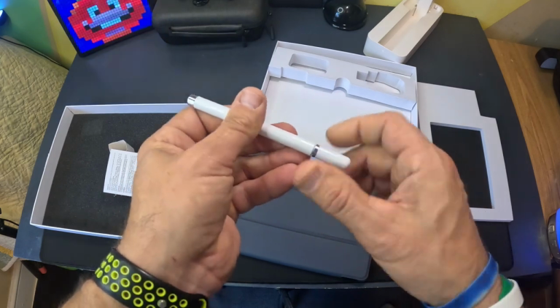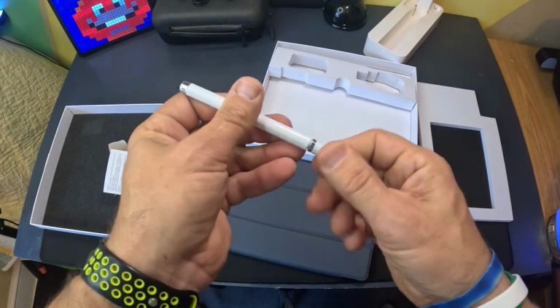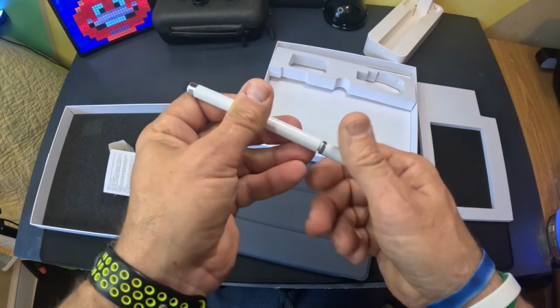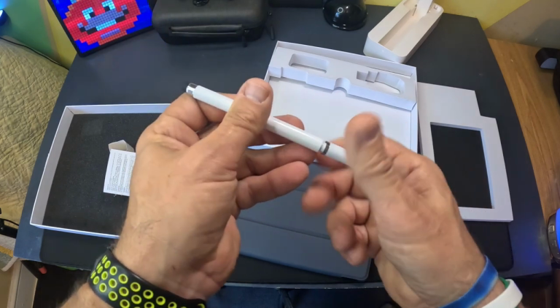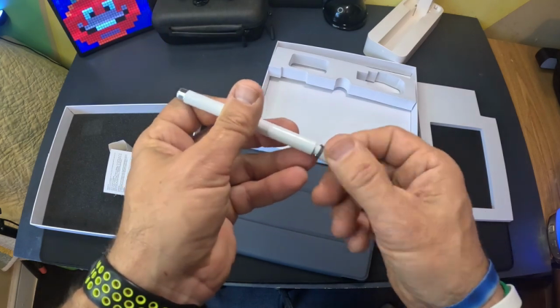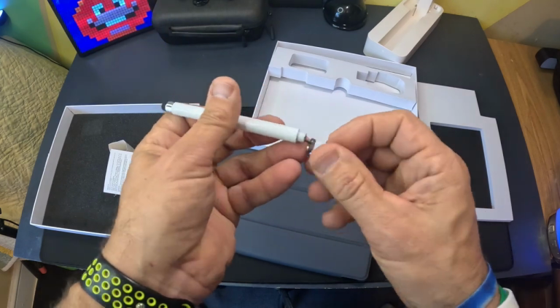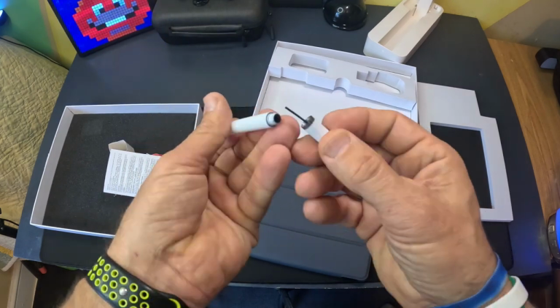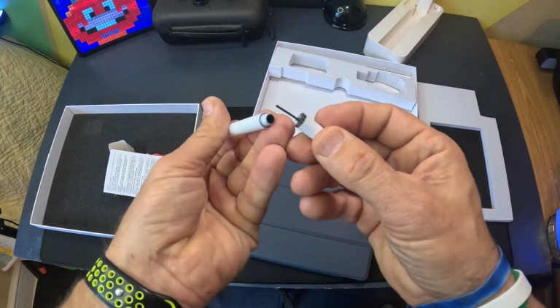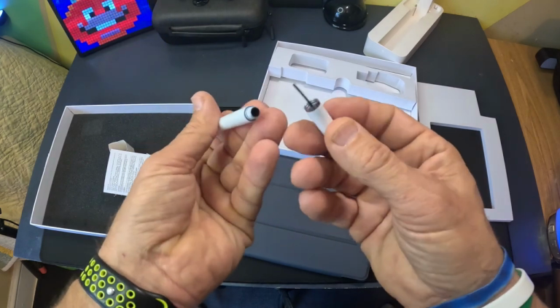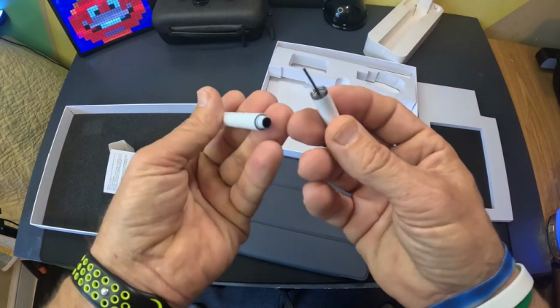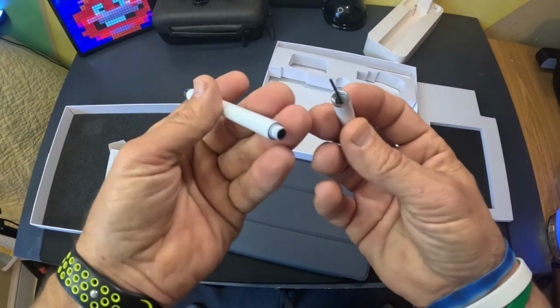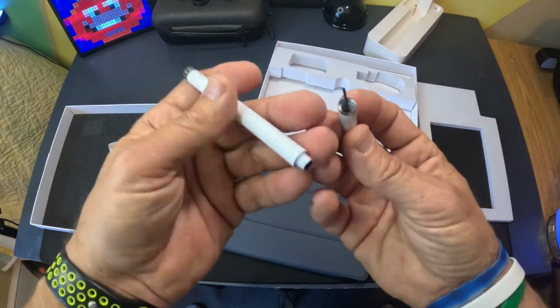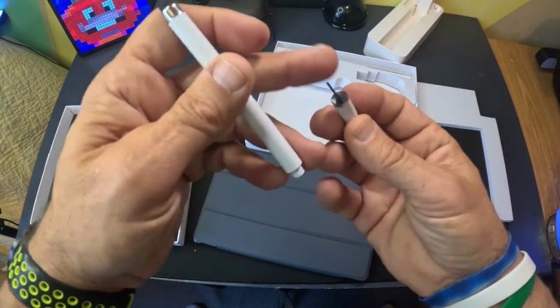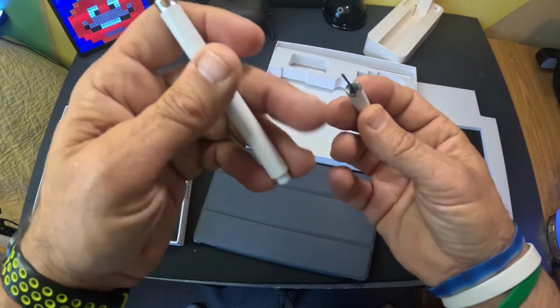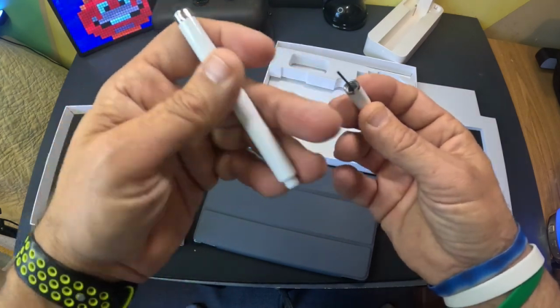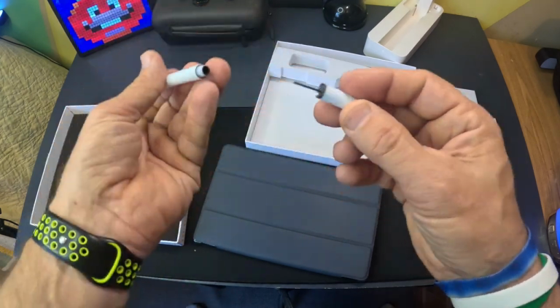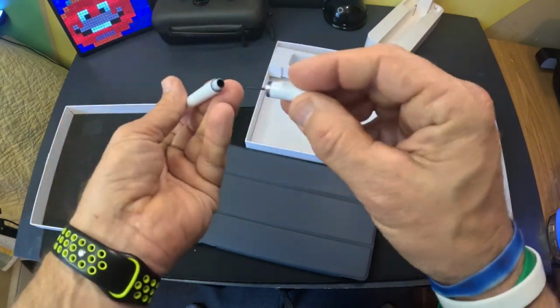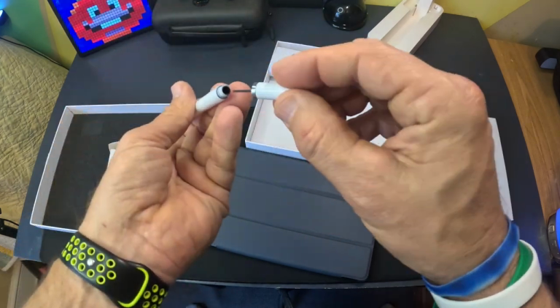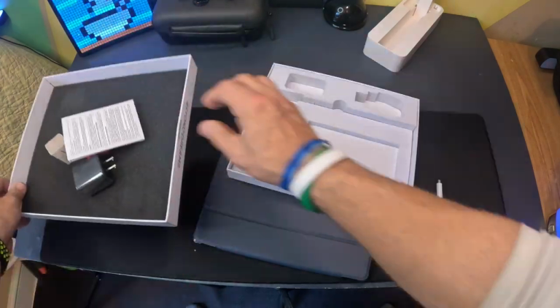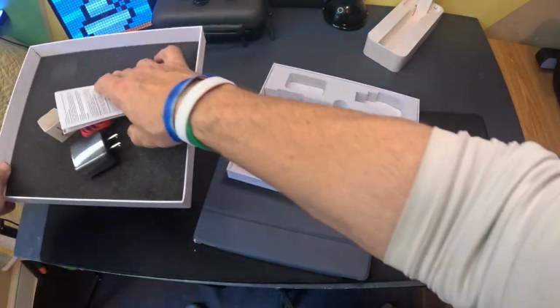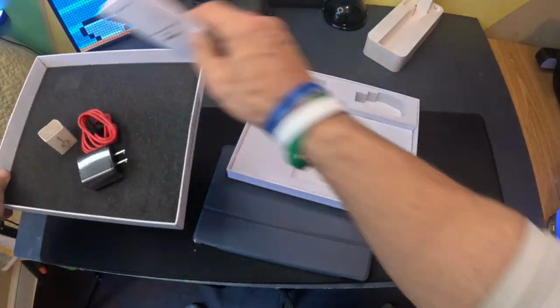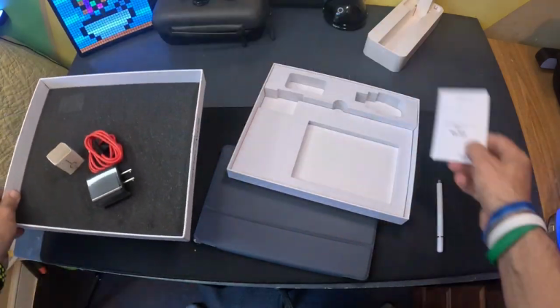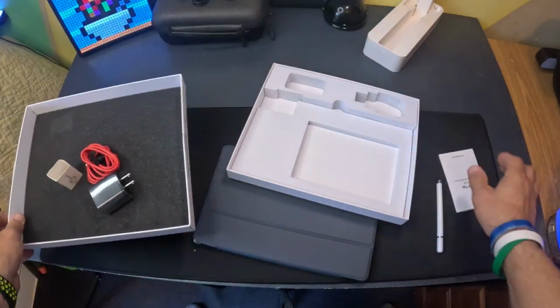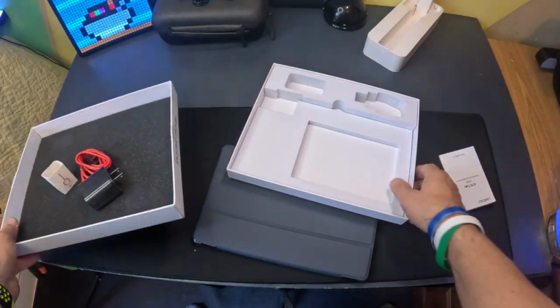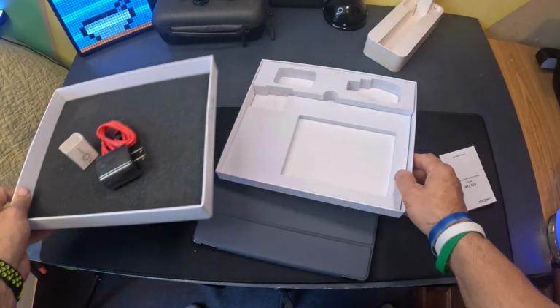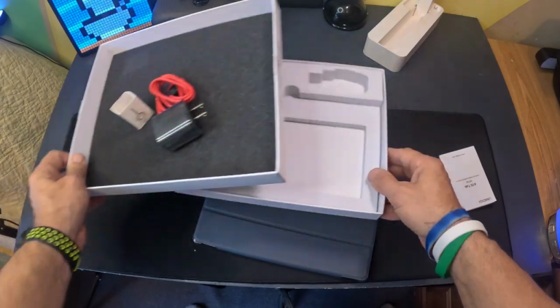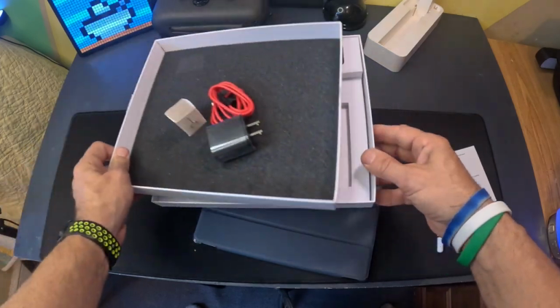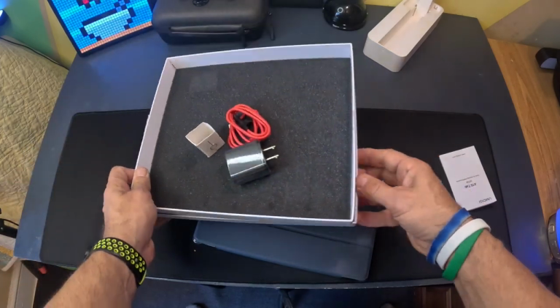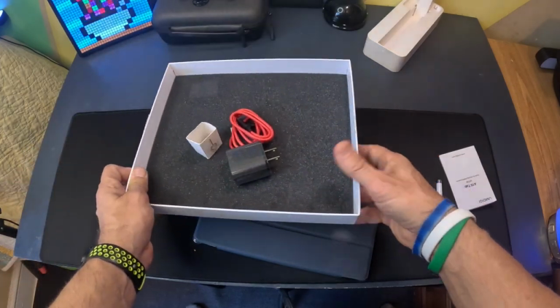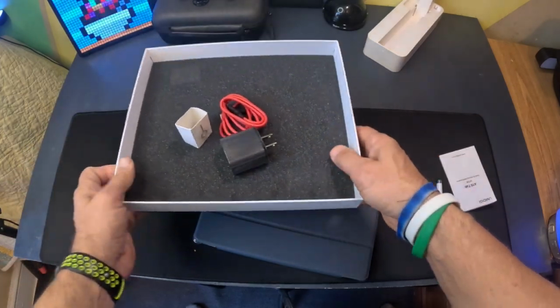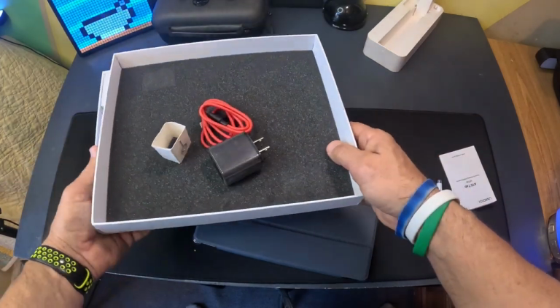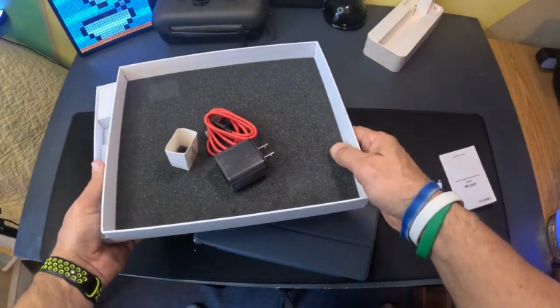You get a cool stylus — I'm not sure what the design on it is supposed to be. I'll set the instructions here and get rid of the box.